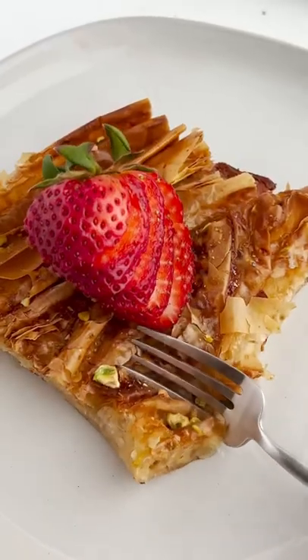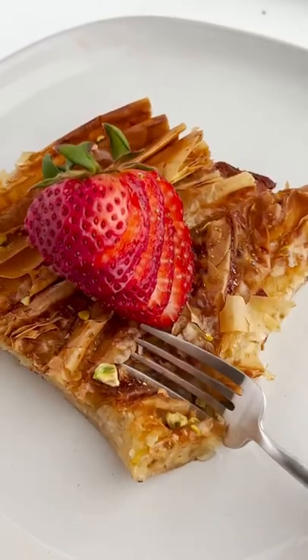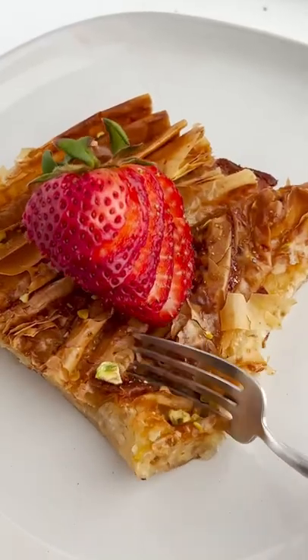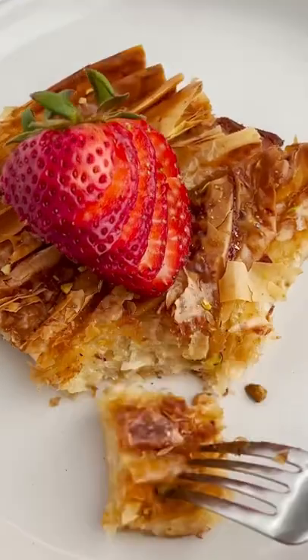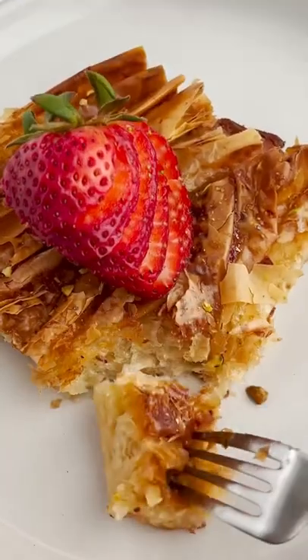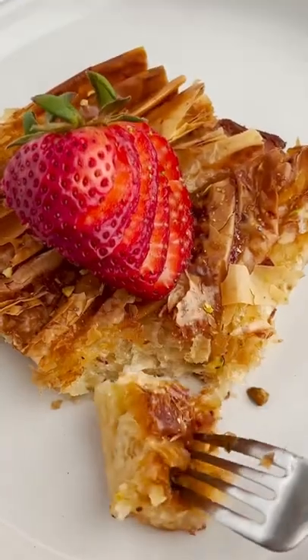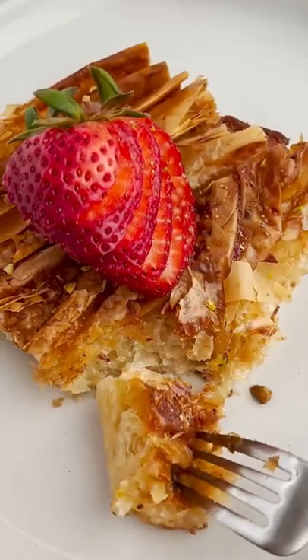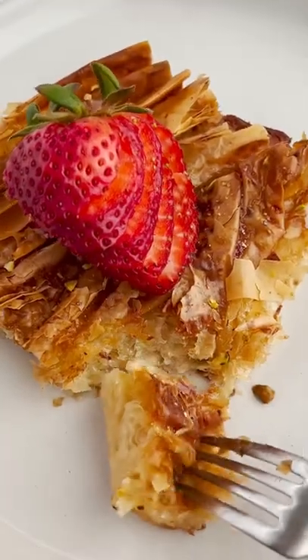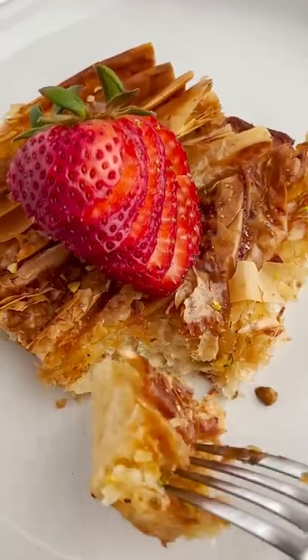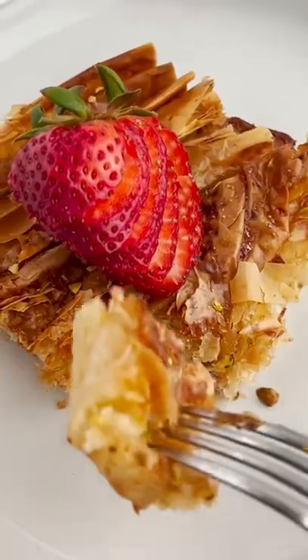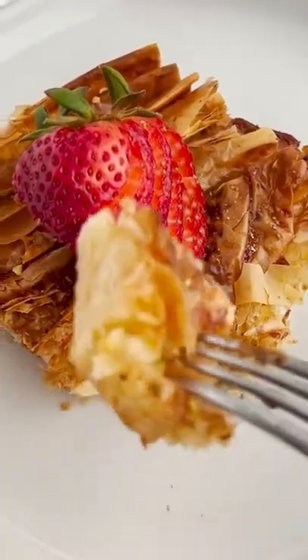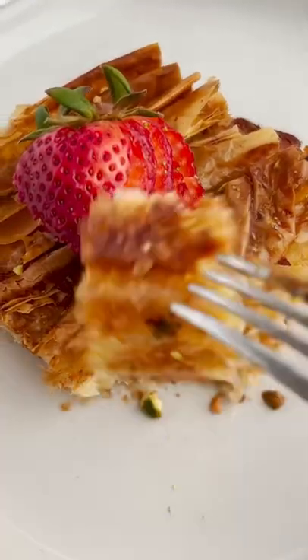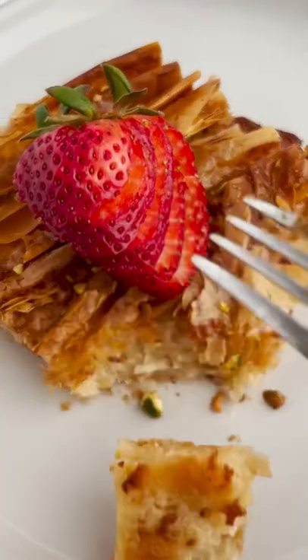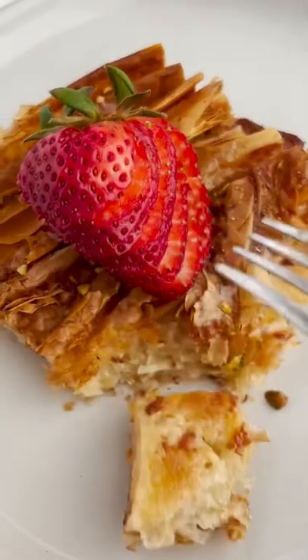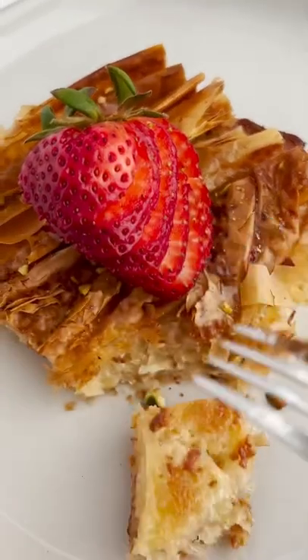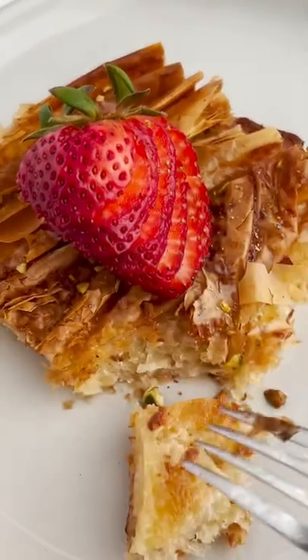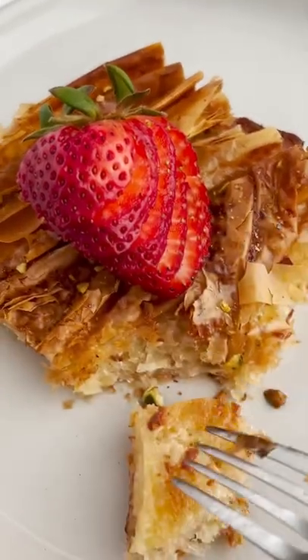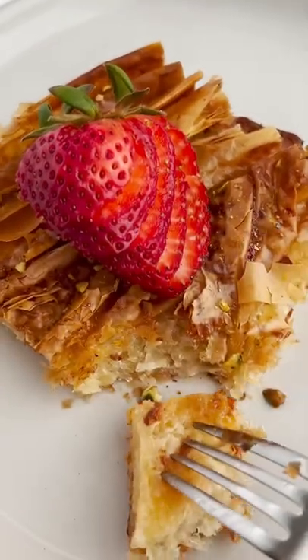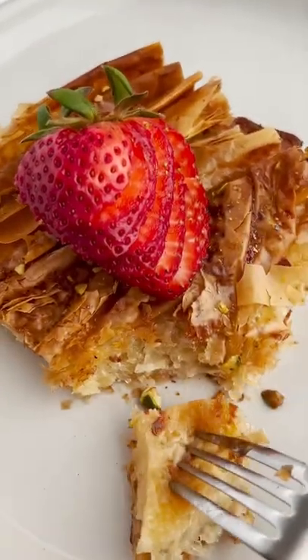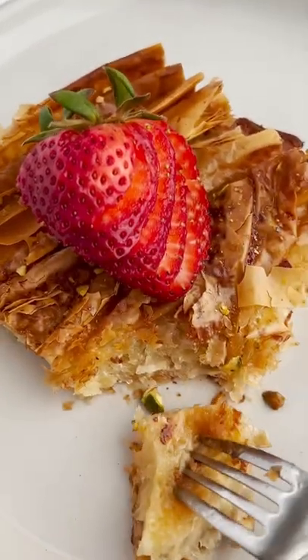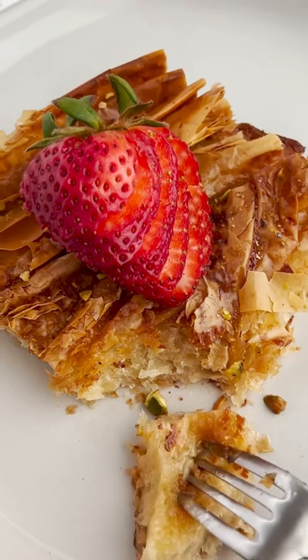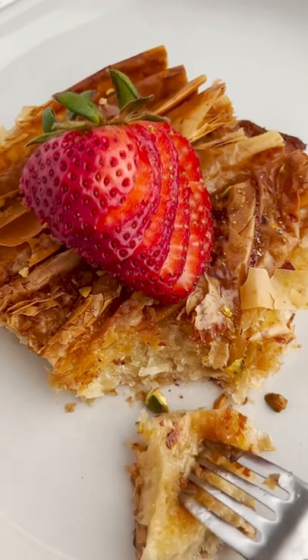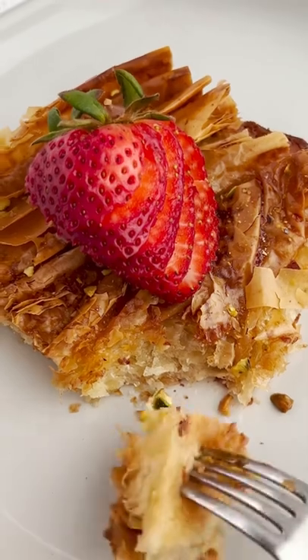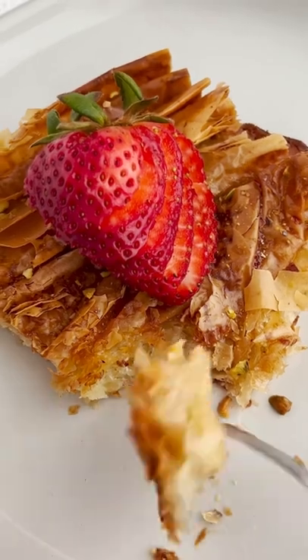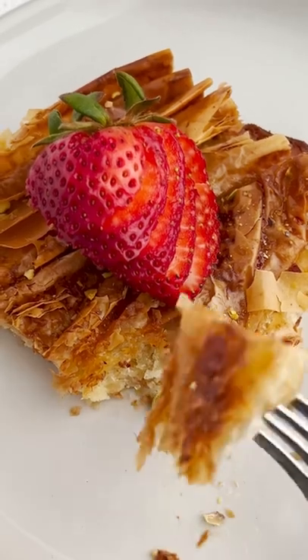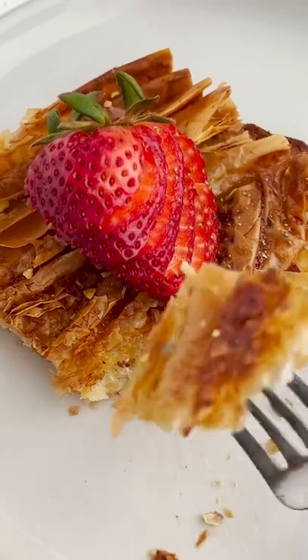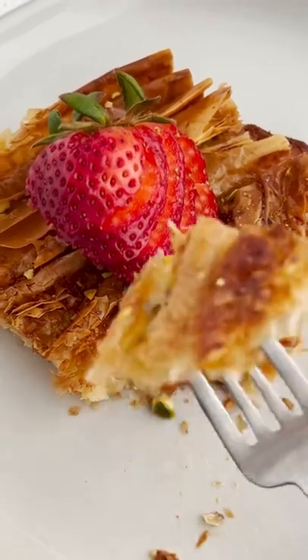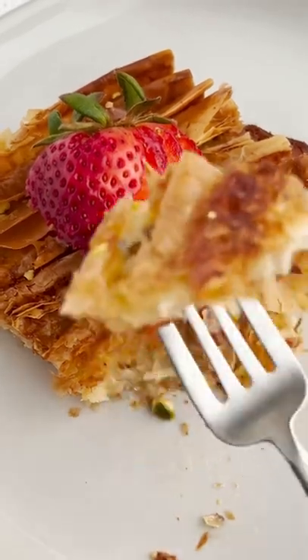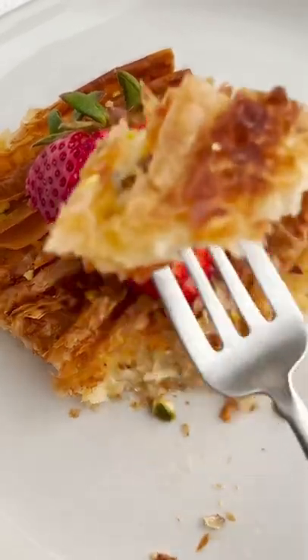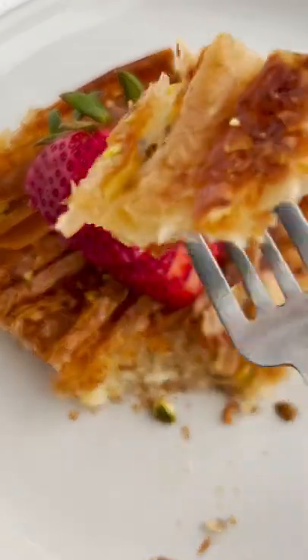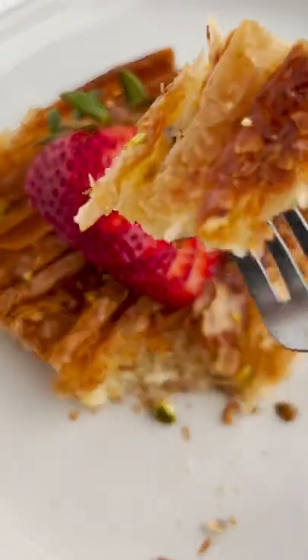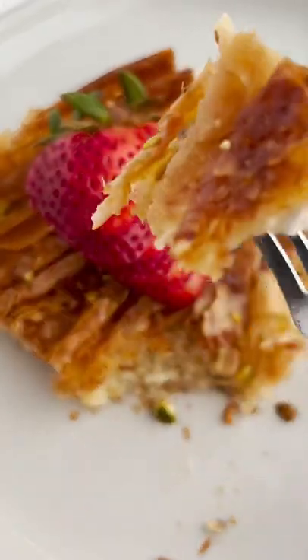You could keep it nut free. It's just so good. And make sure you get it on the fork.